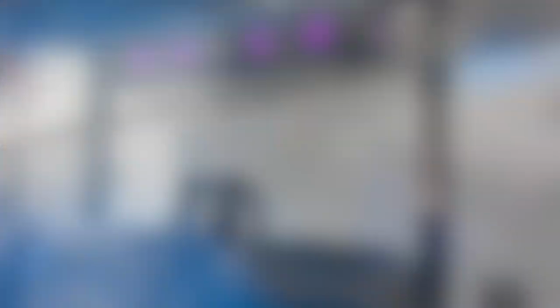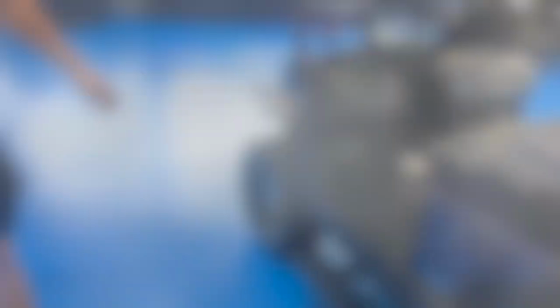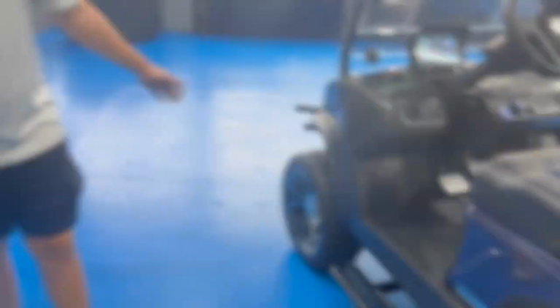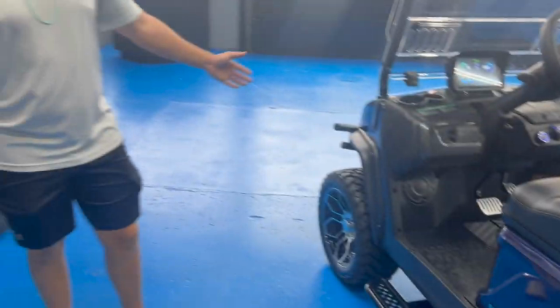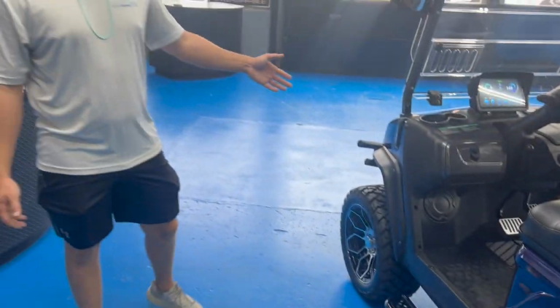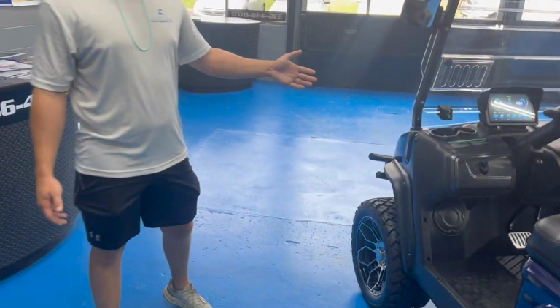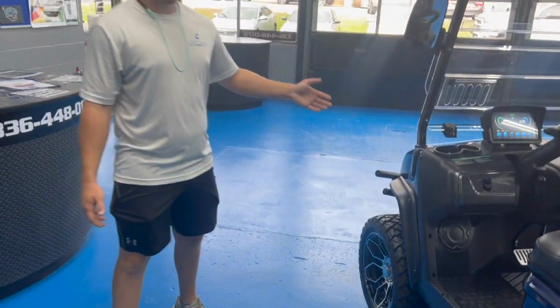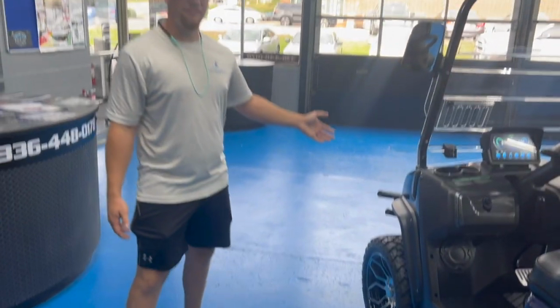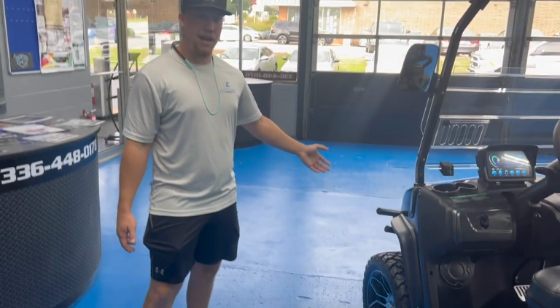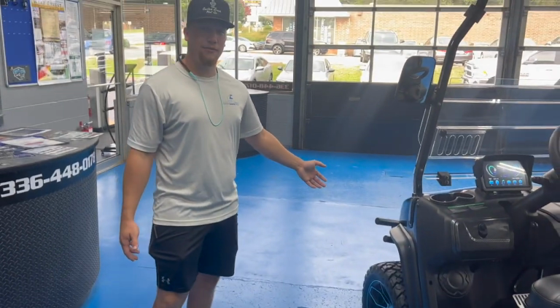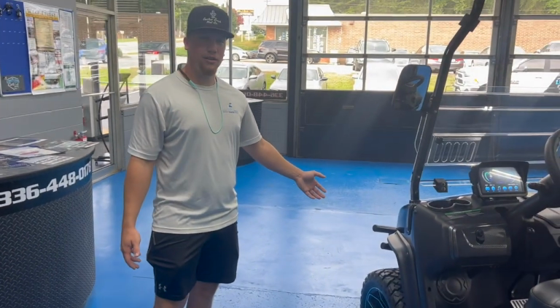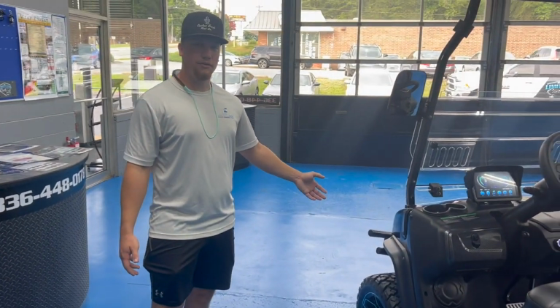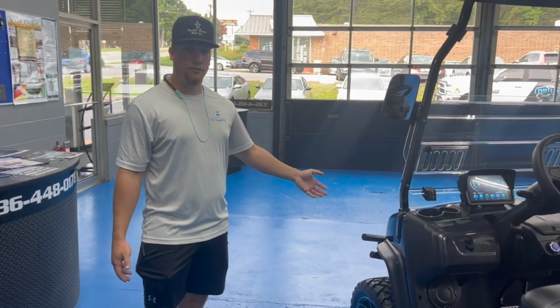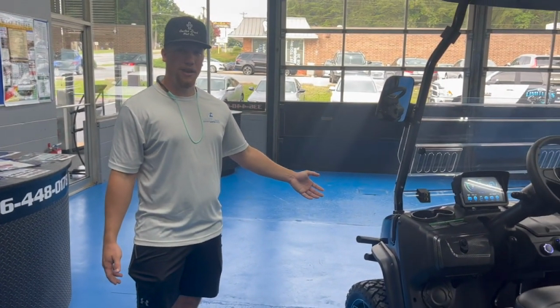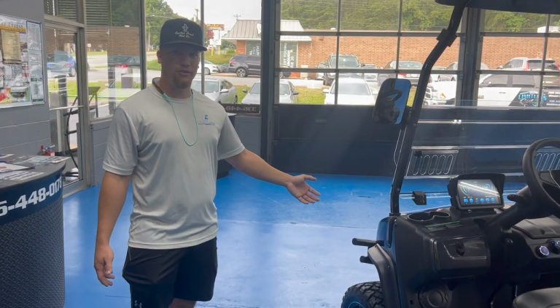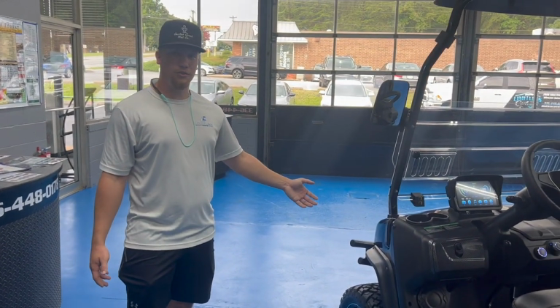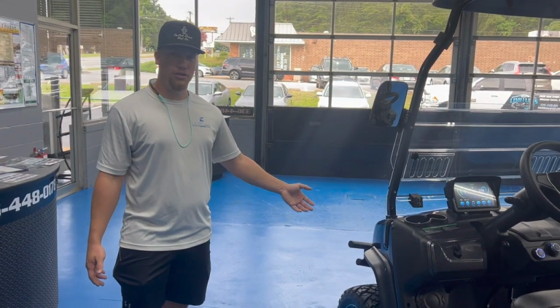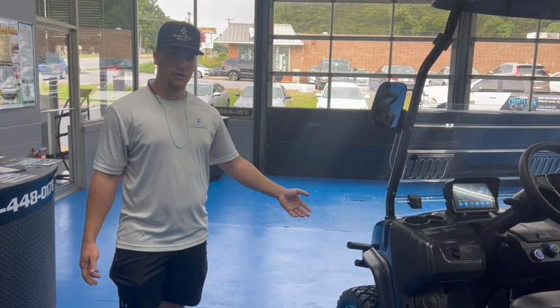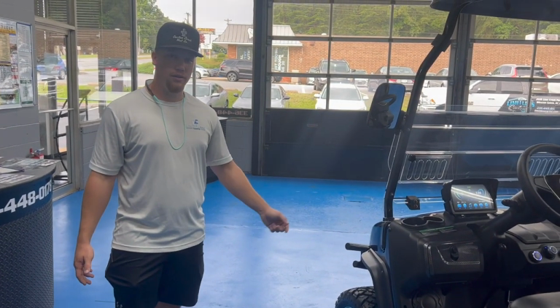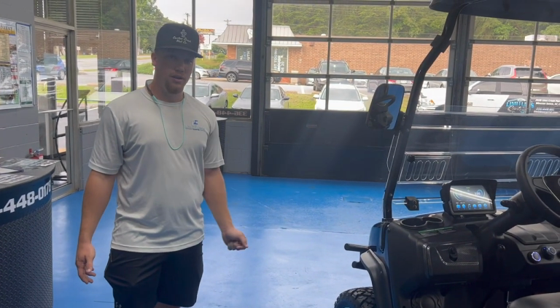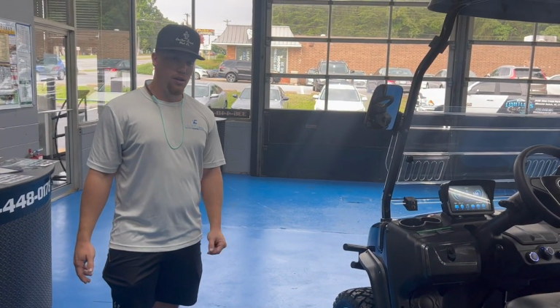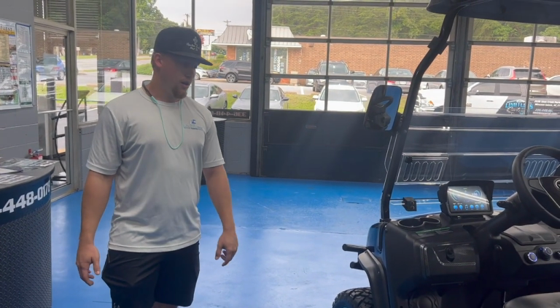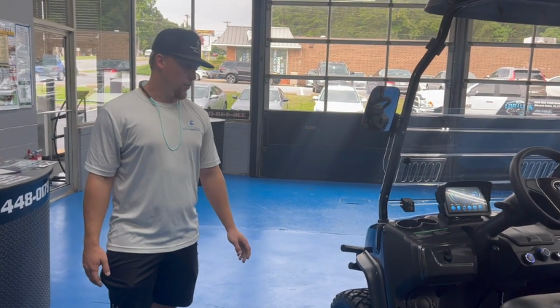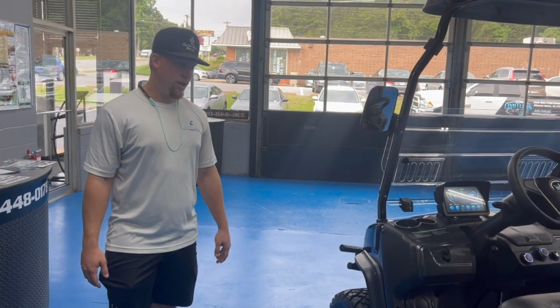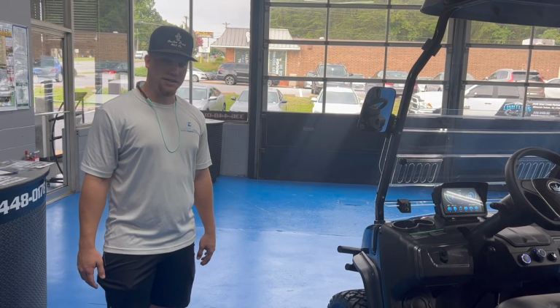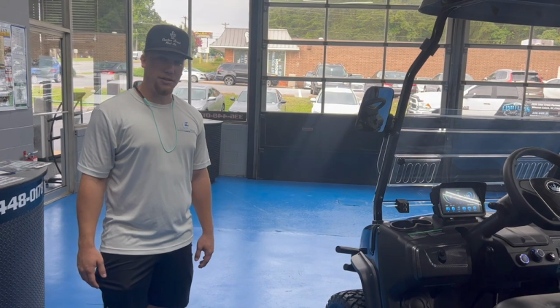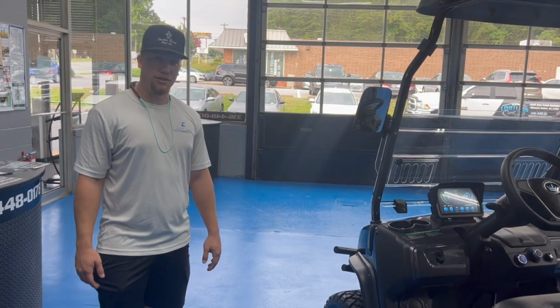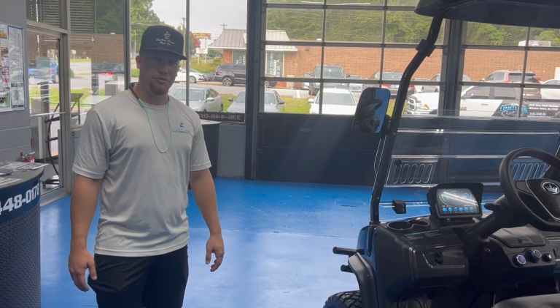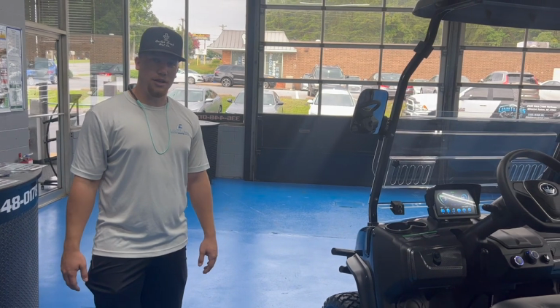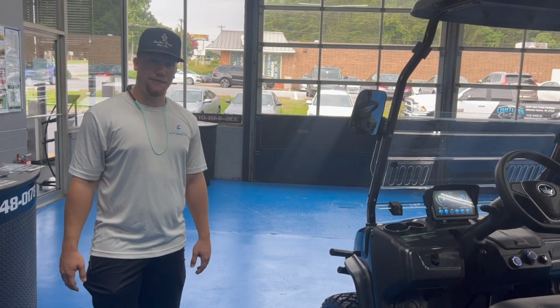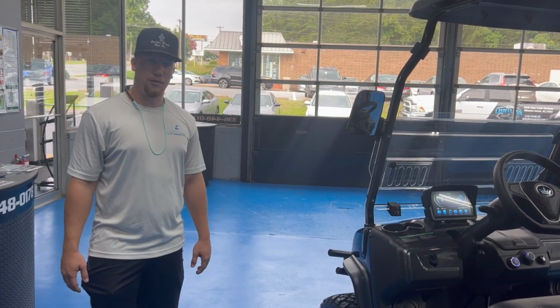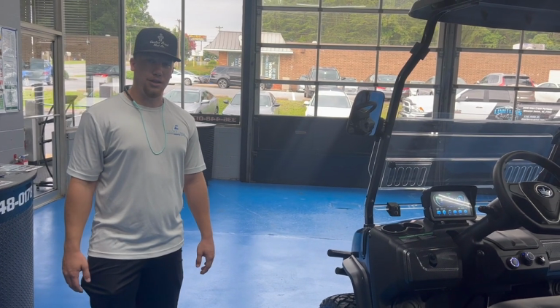This is the D5 Maverick from Evolution. We hope to see you soon. Thank you for watching.